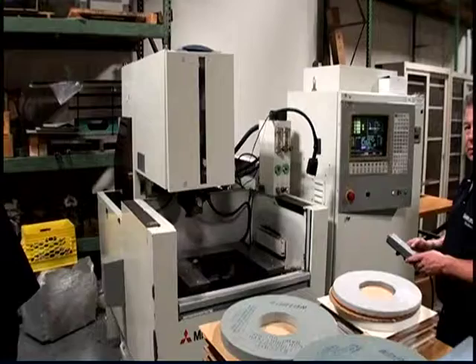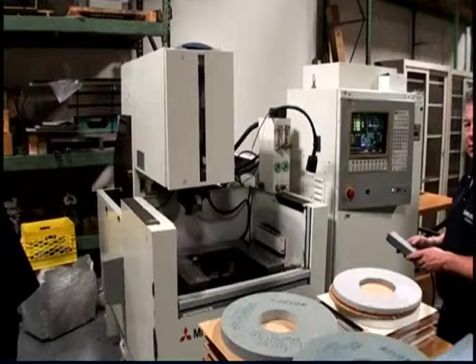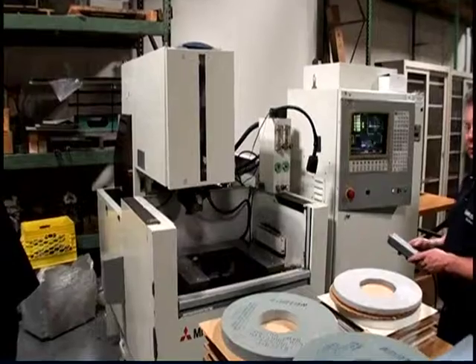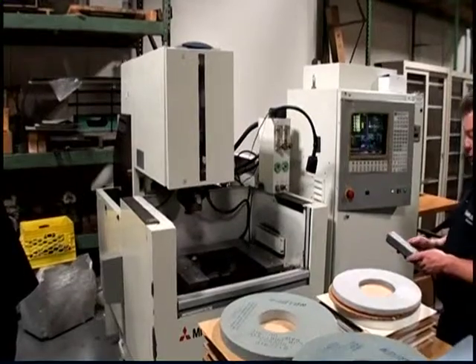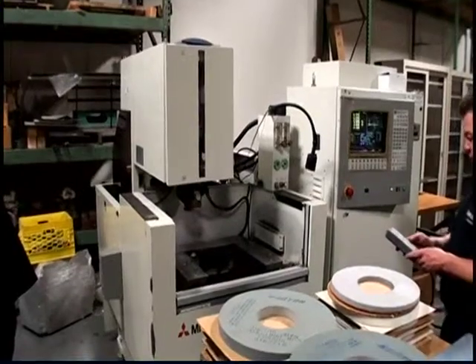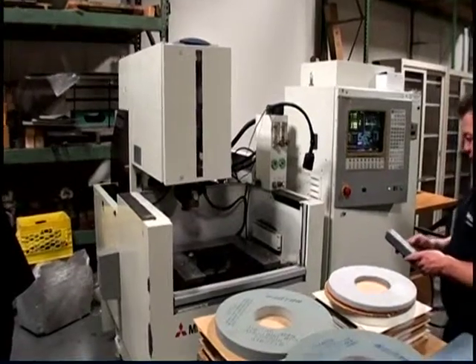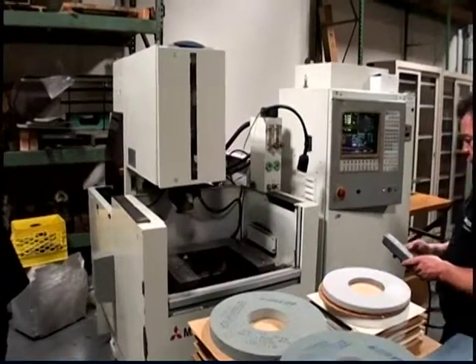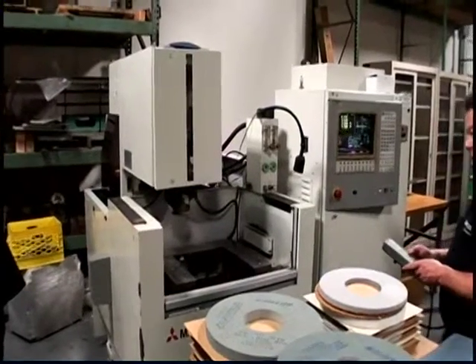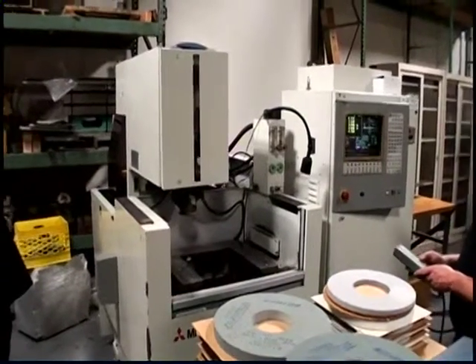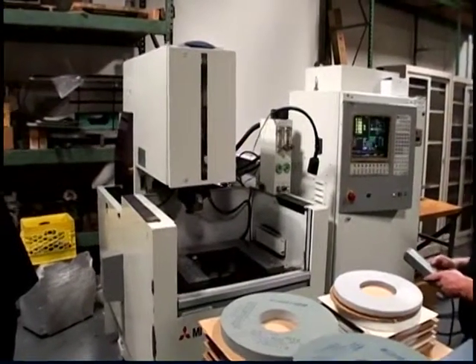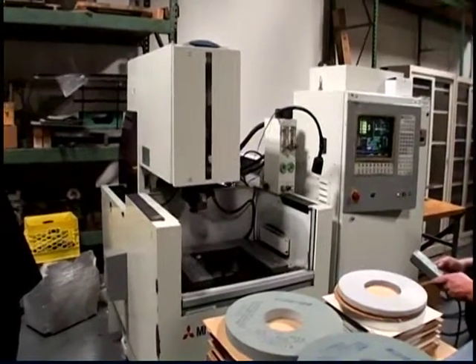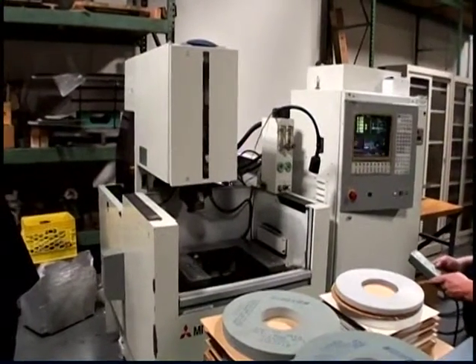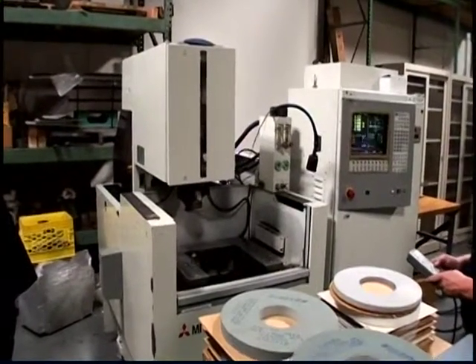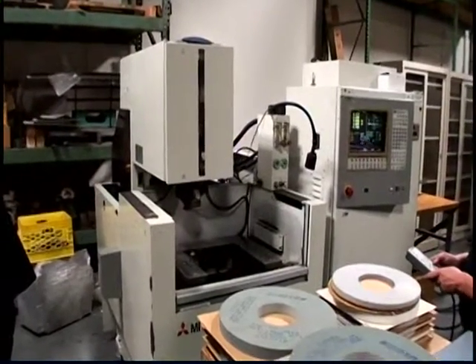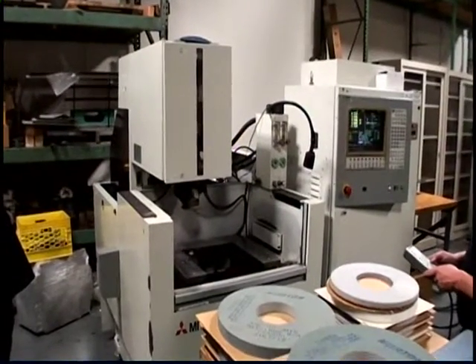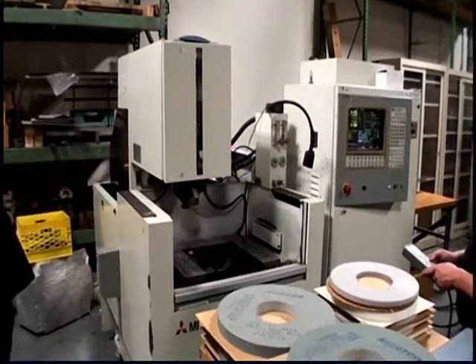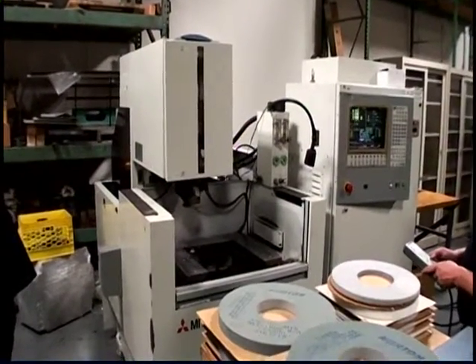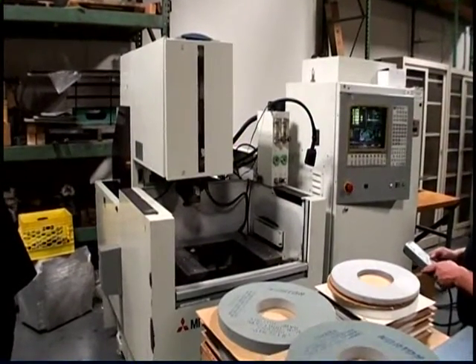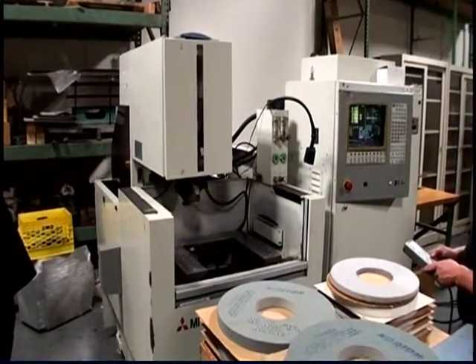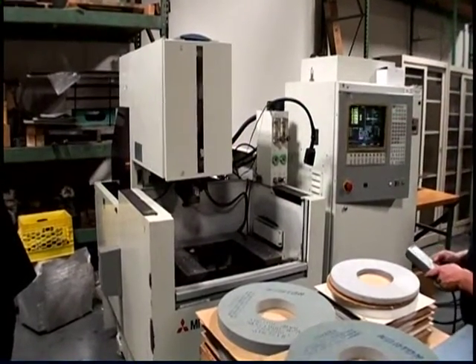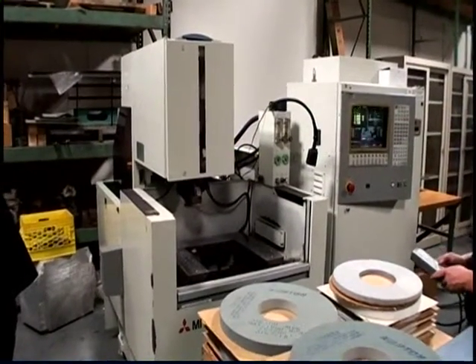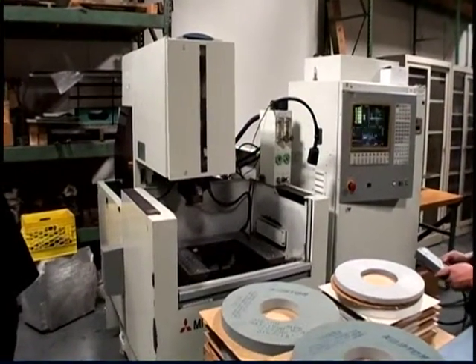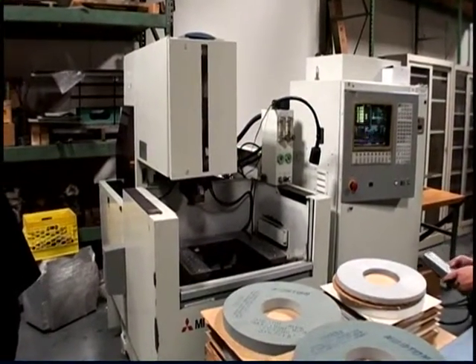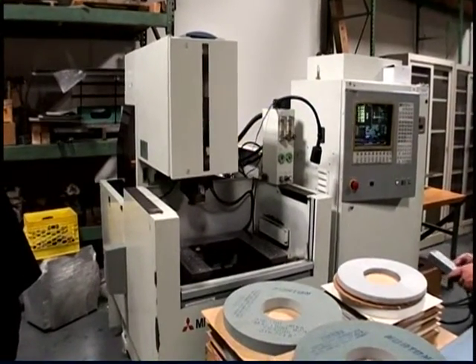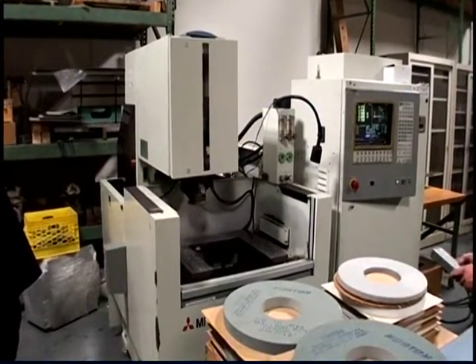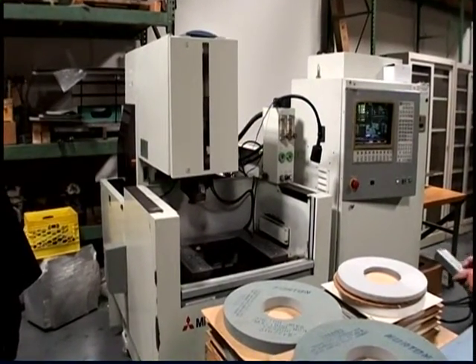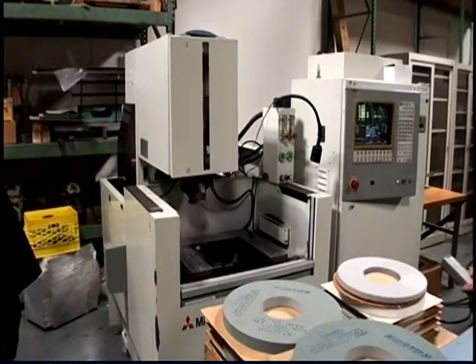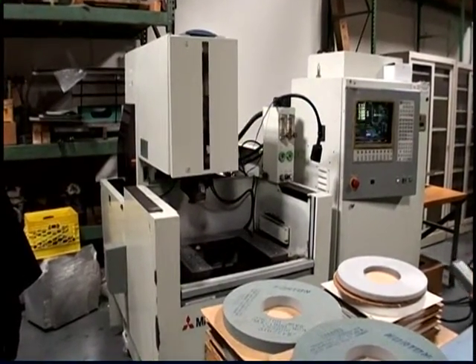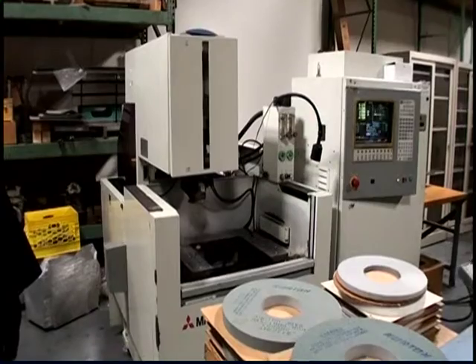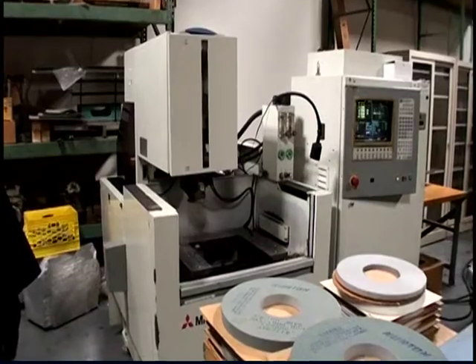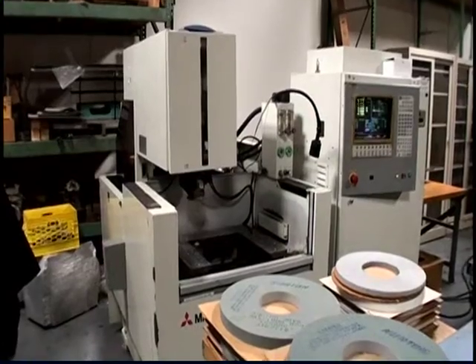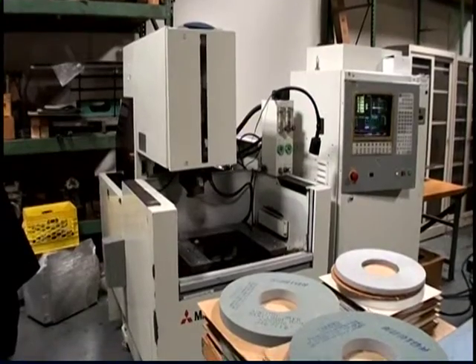The following video is a Mitsubishi FX-10 CNC wire EDM machine.